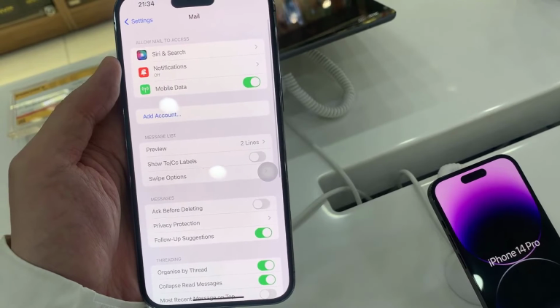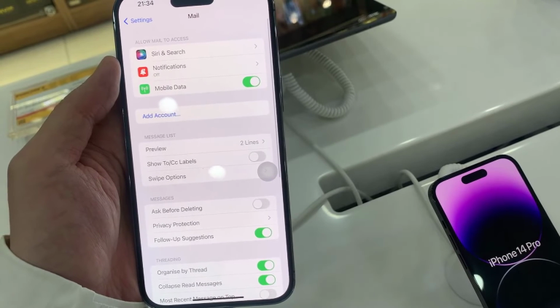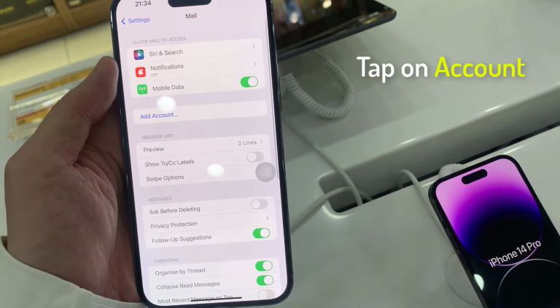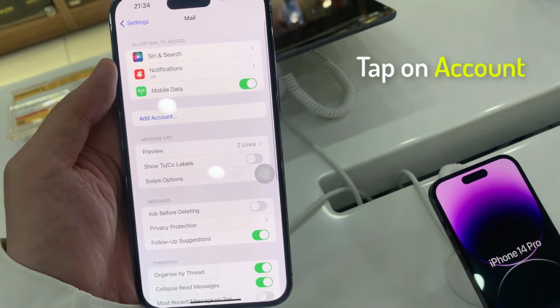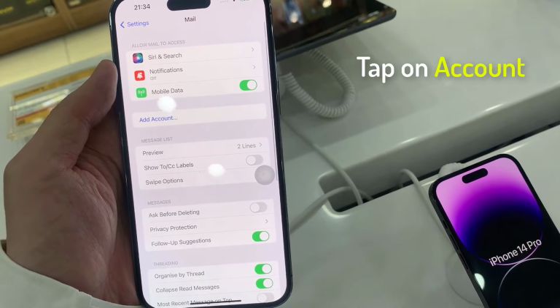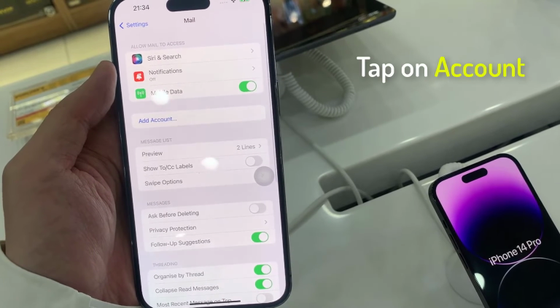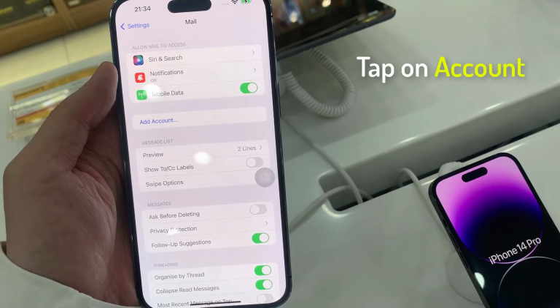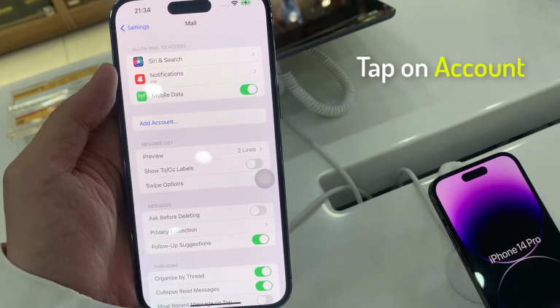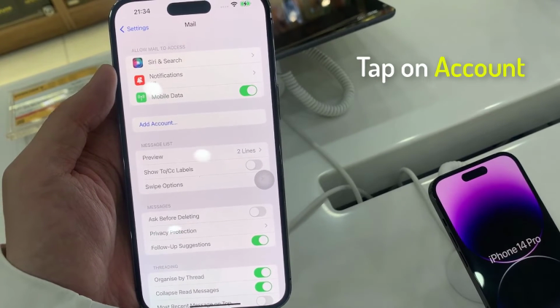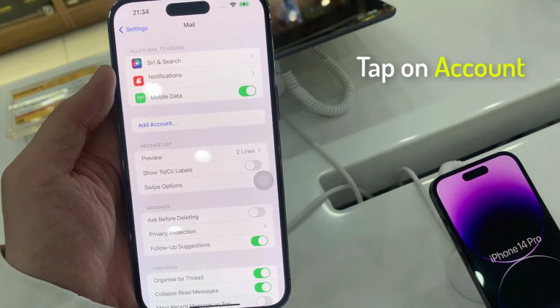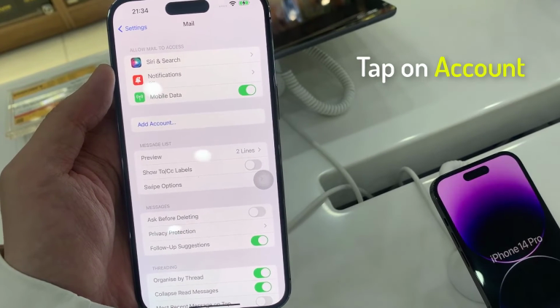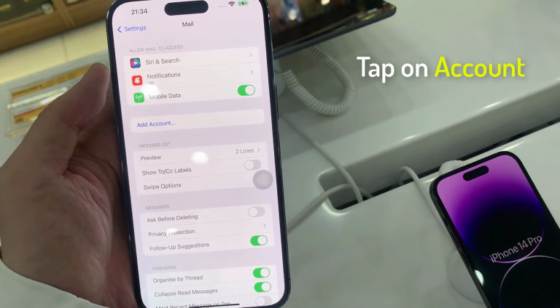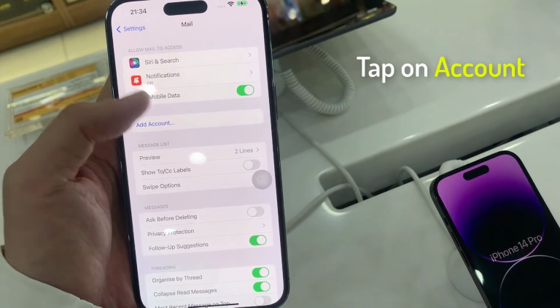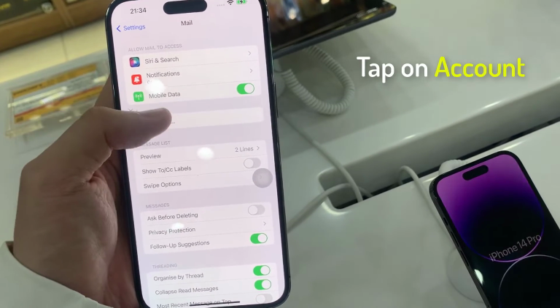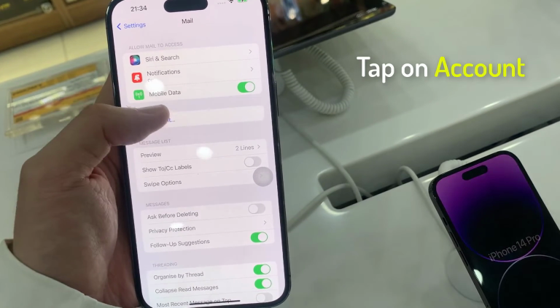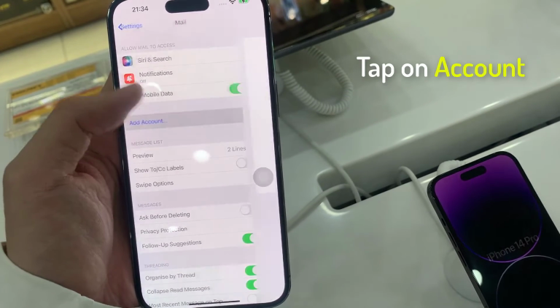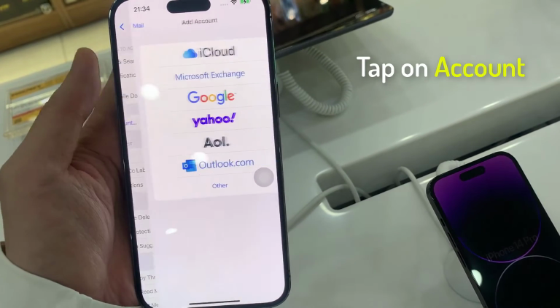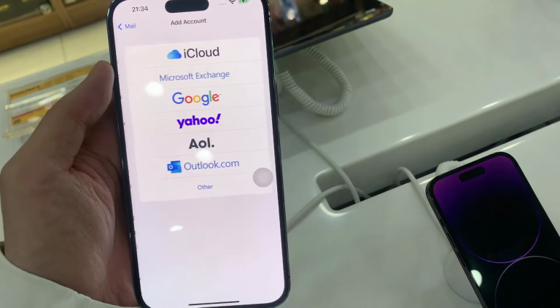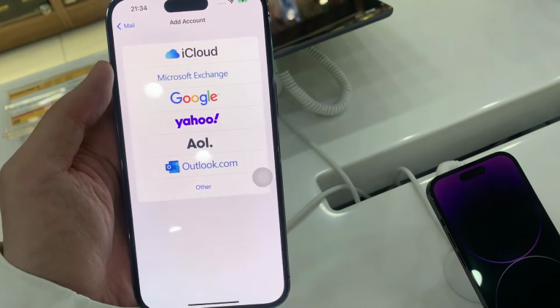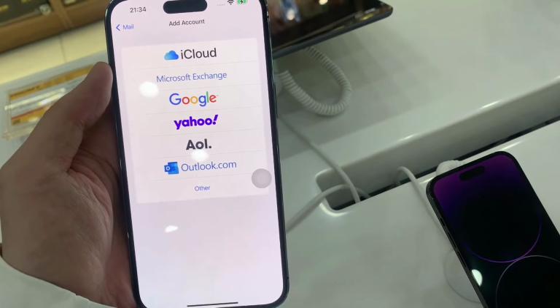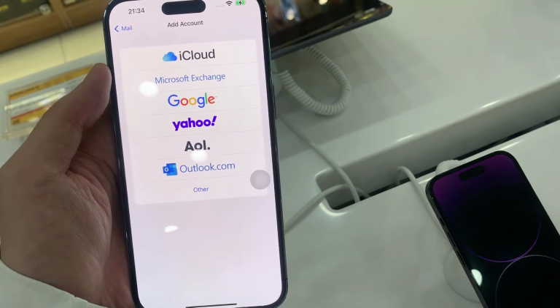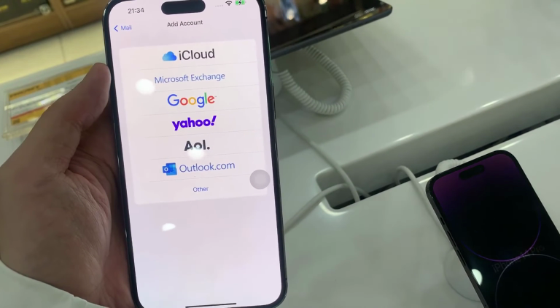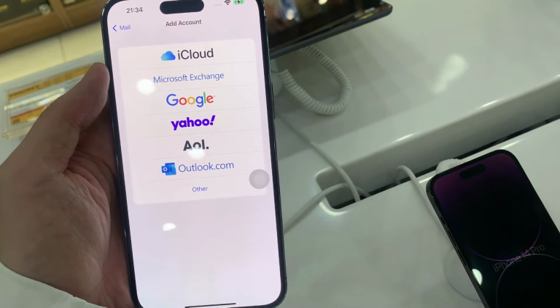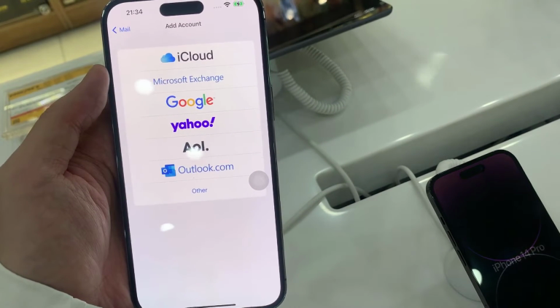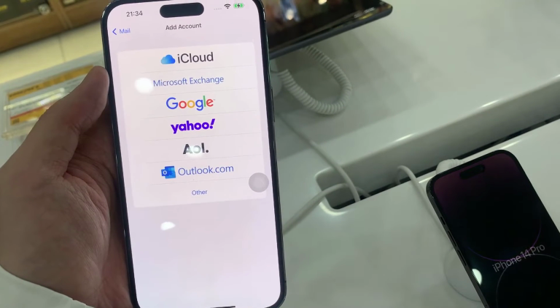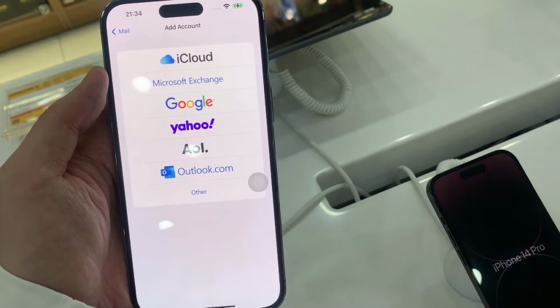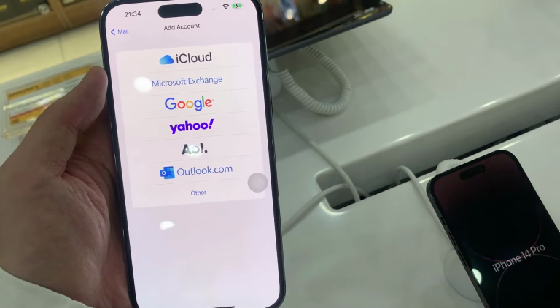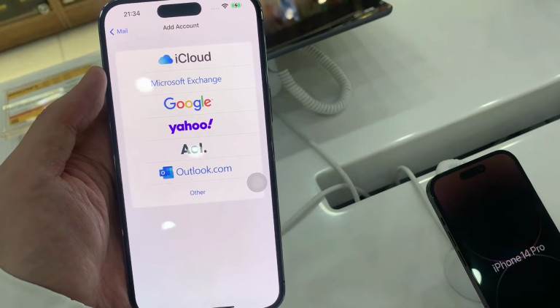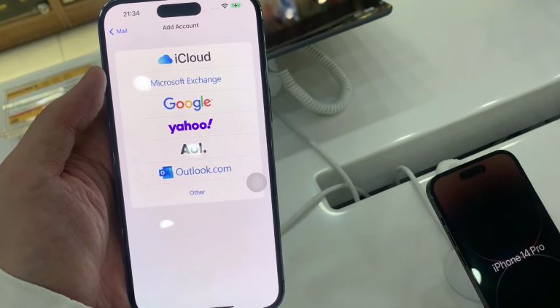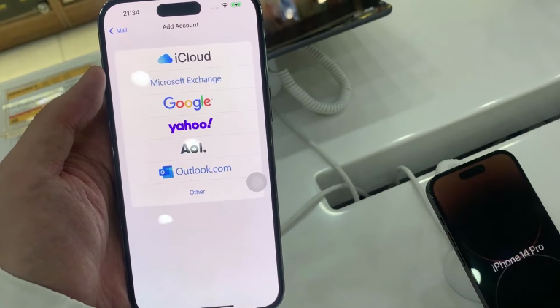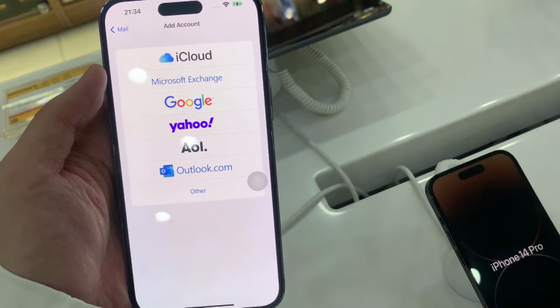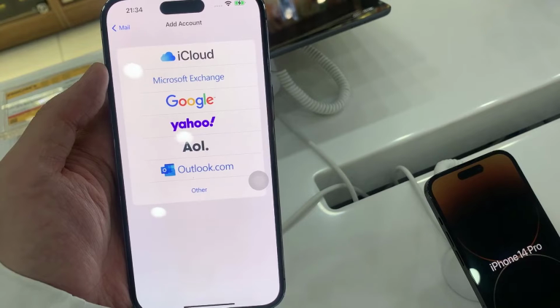In here, tap on Accounts. In here, you can select Google.